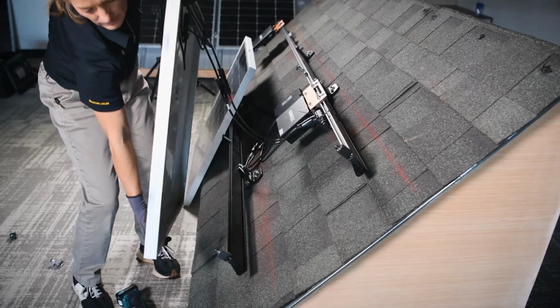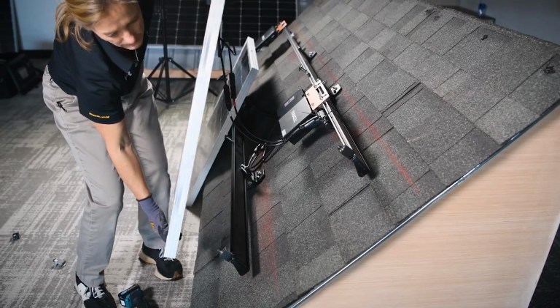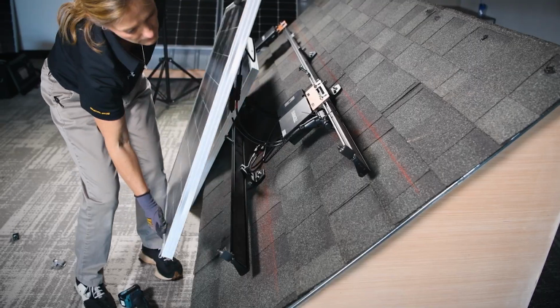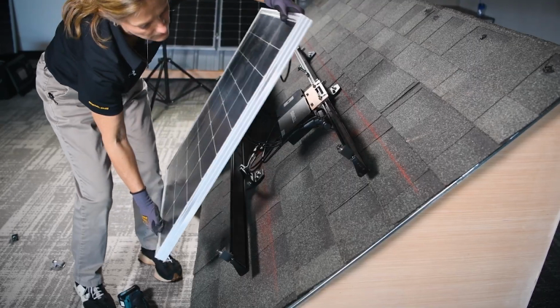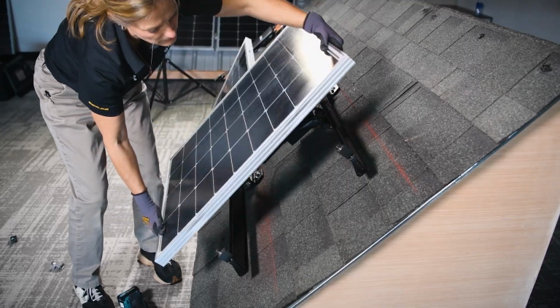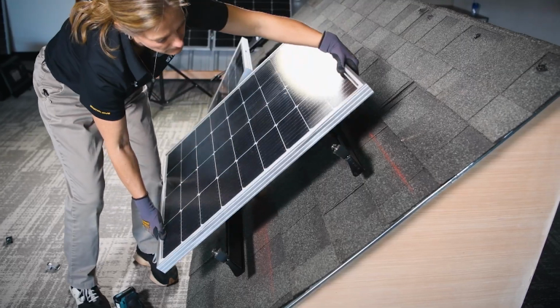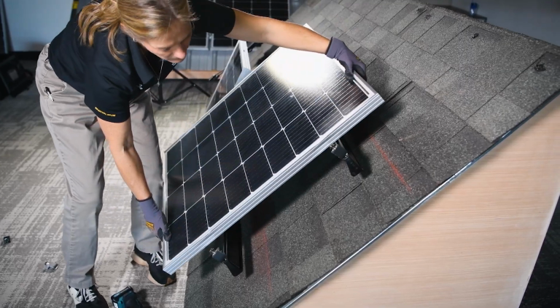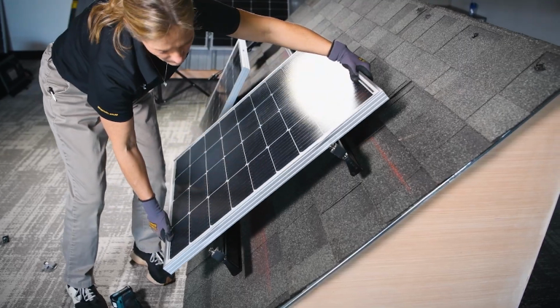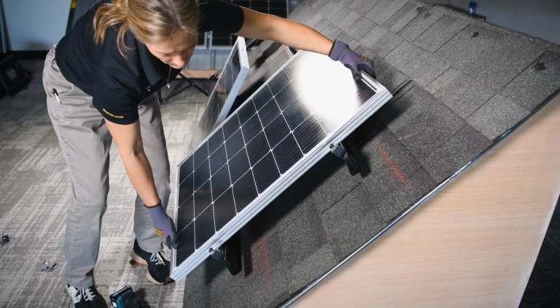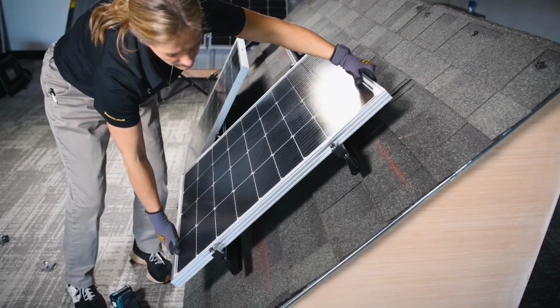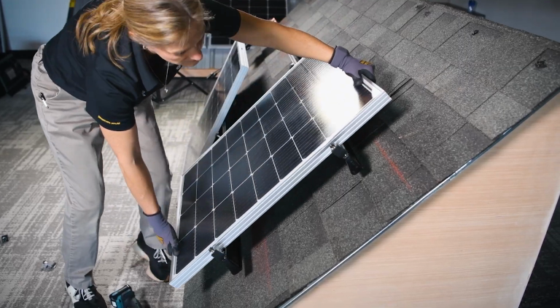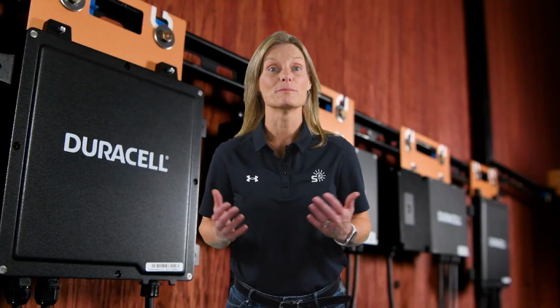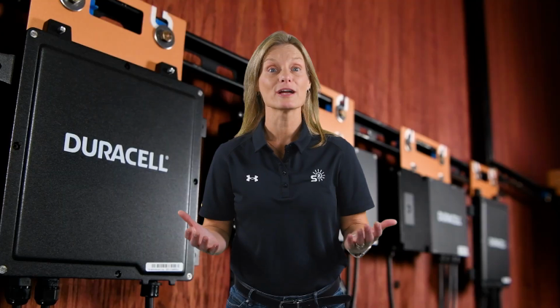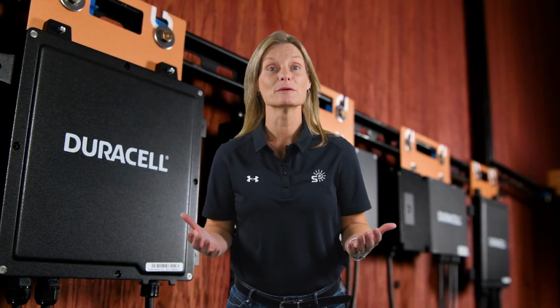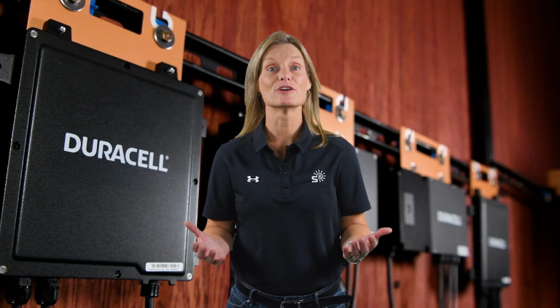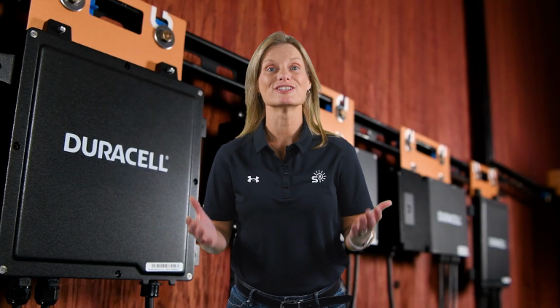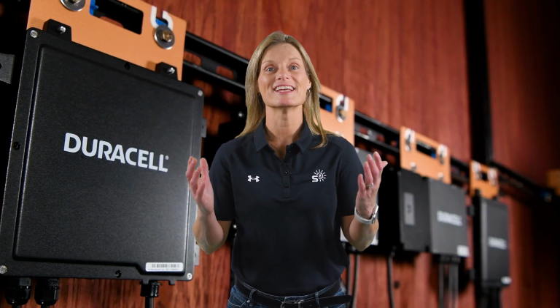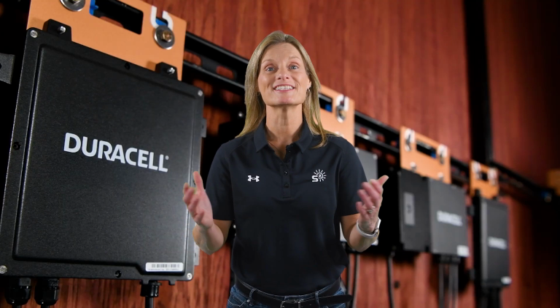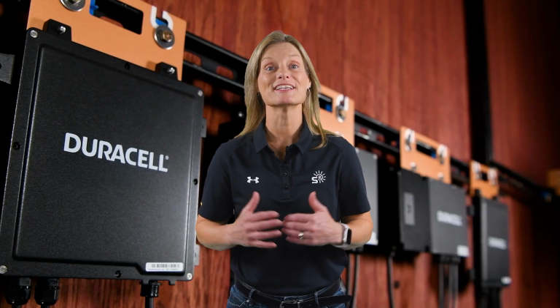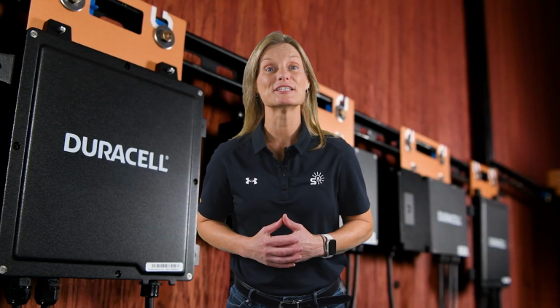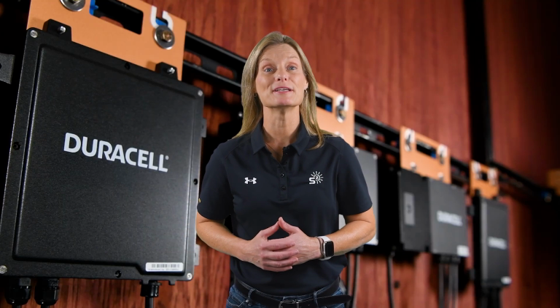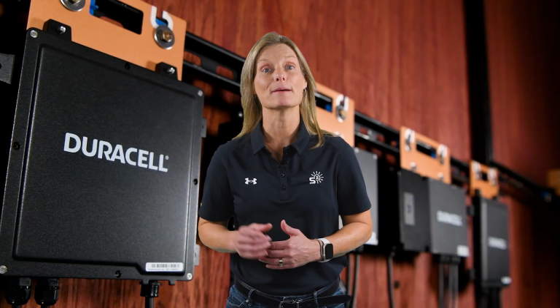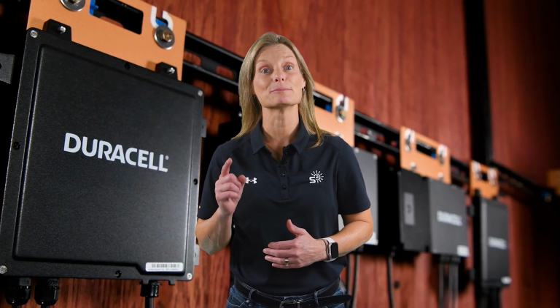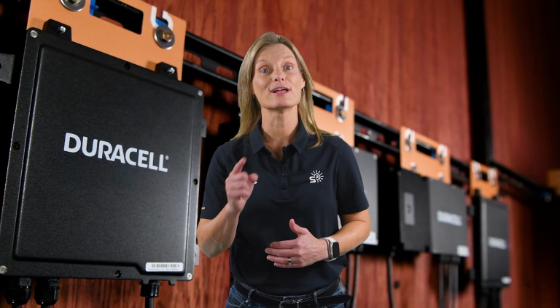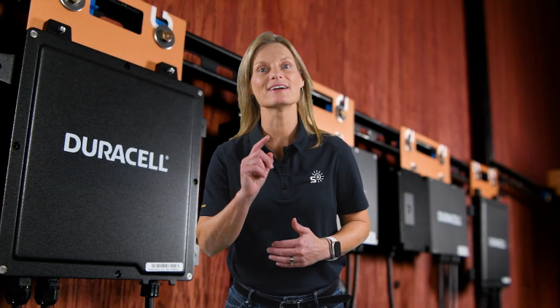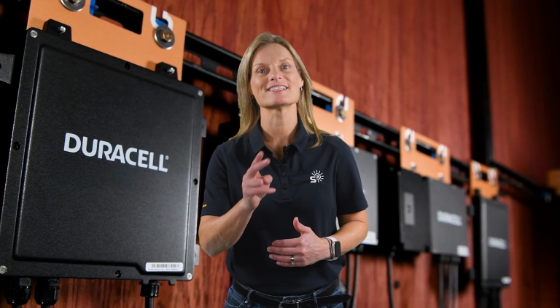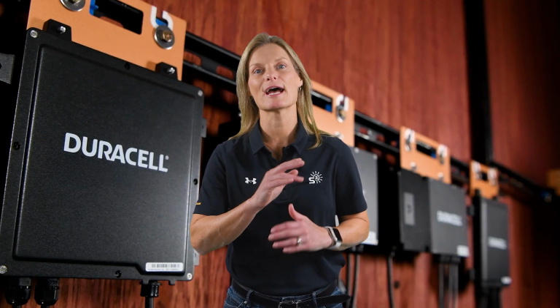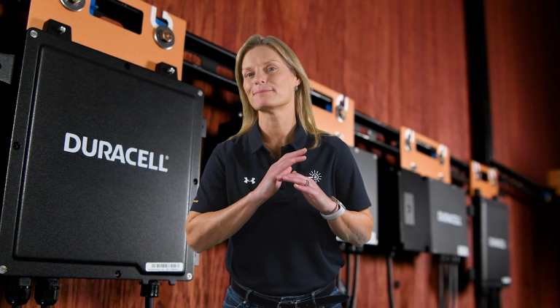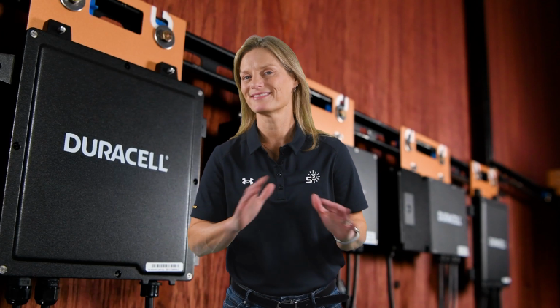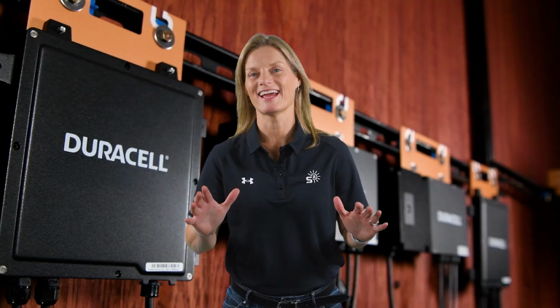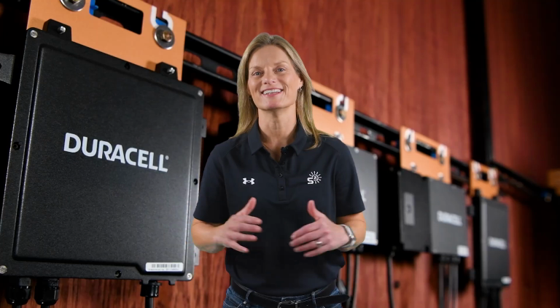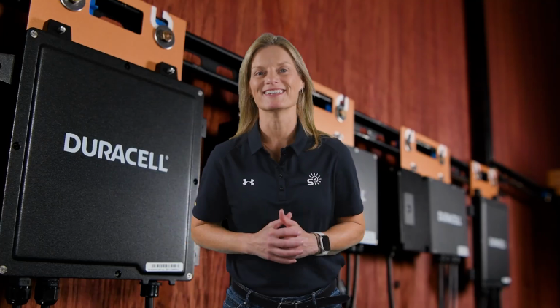Solar doesn't have to be complicated. With microinverters, installation becomes plug, snap, and done.